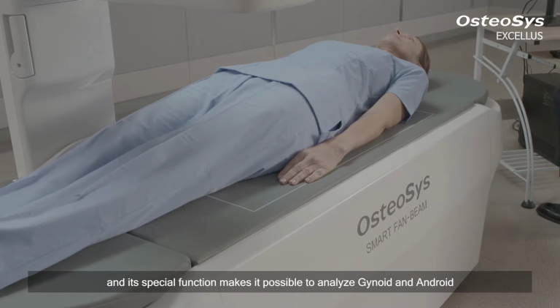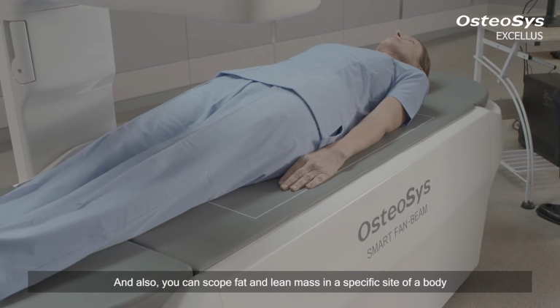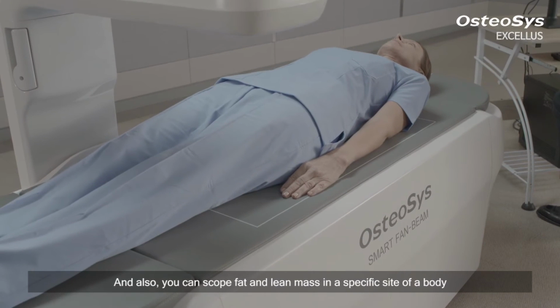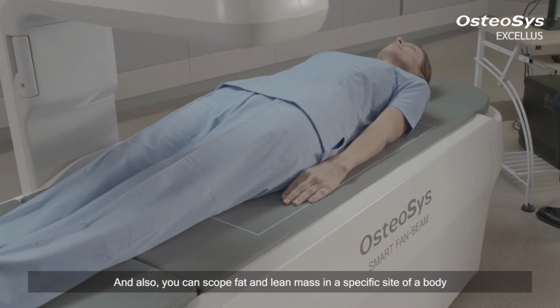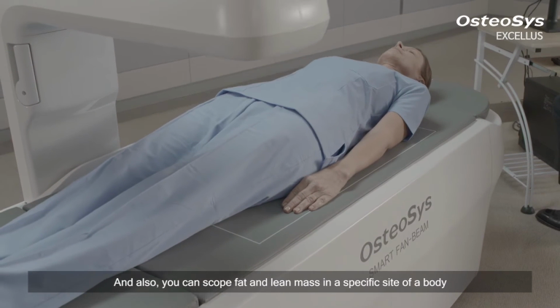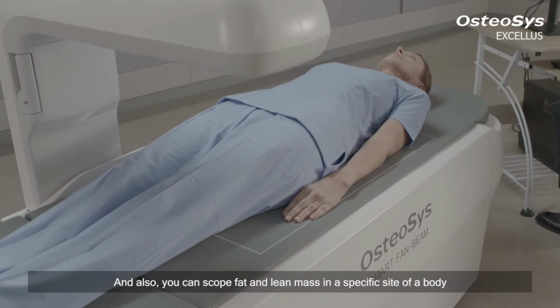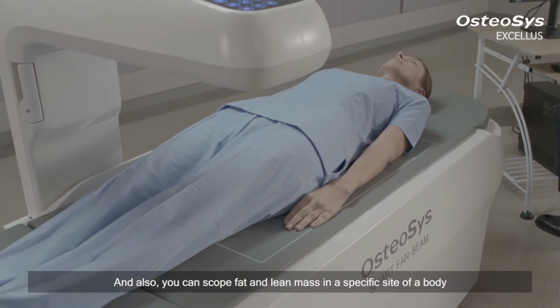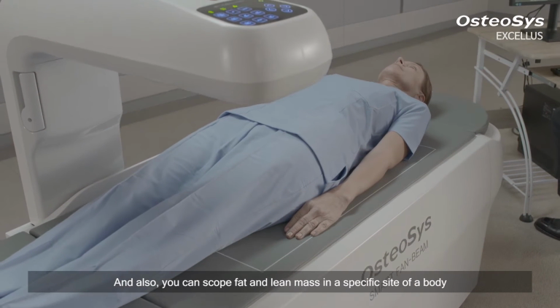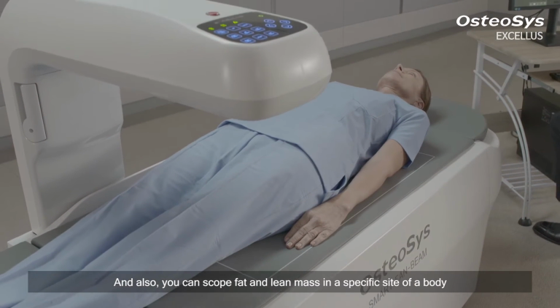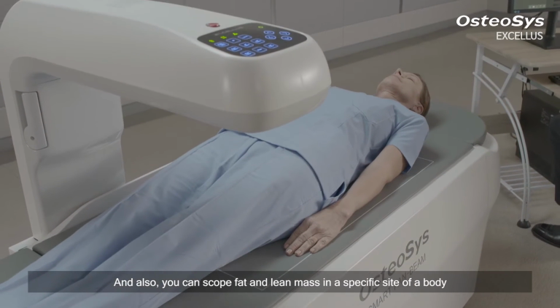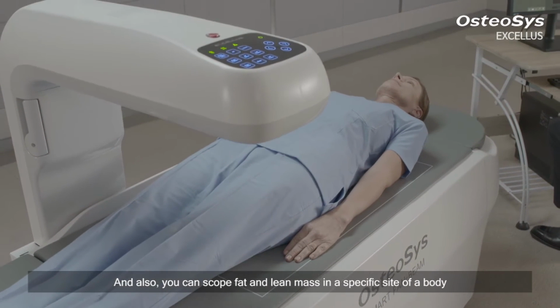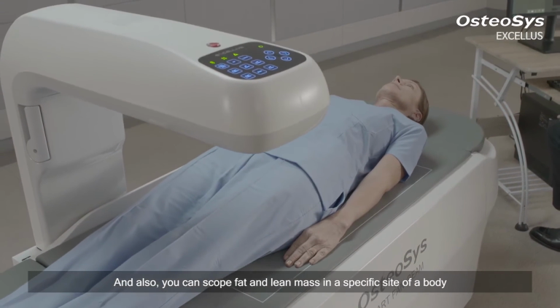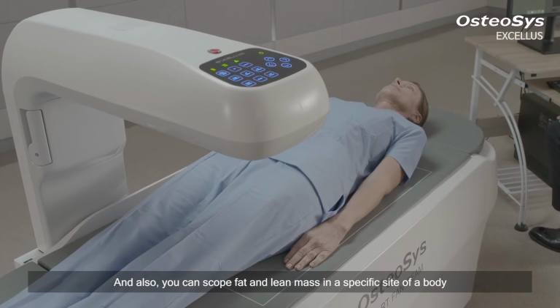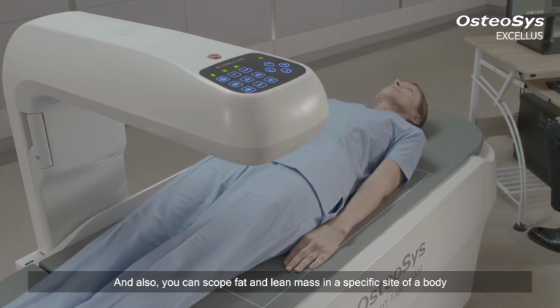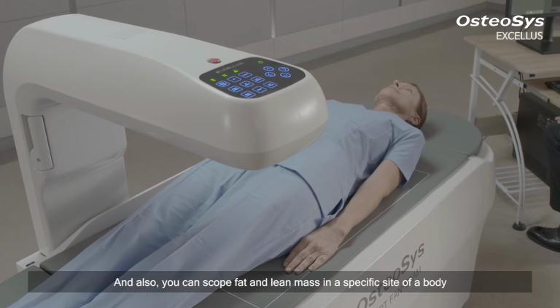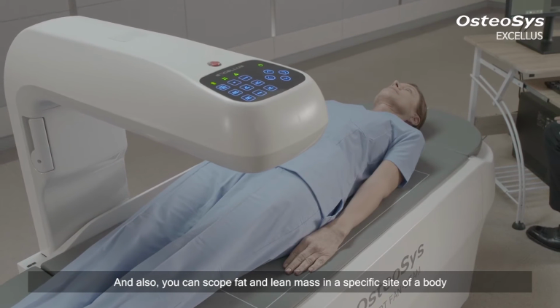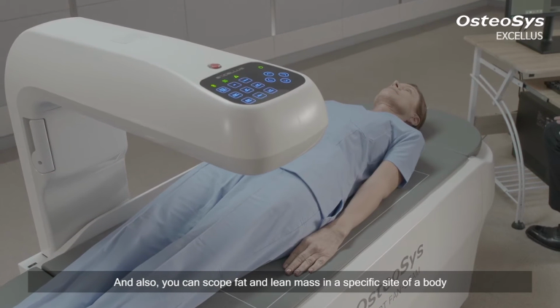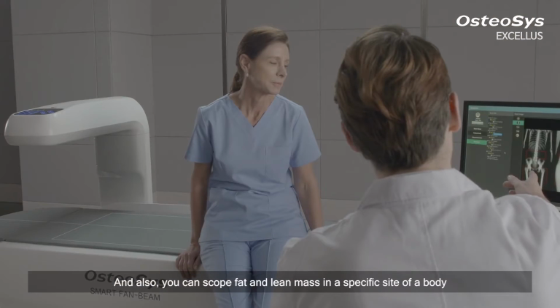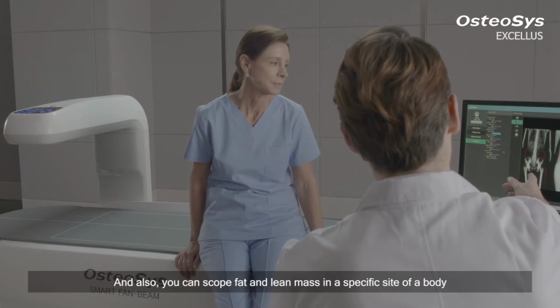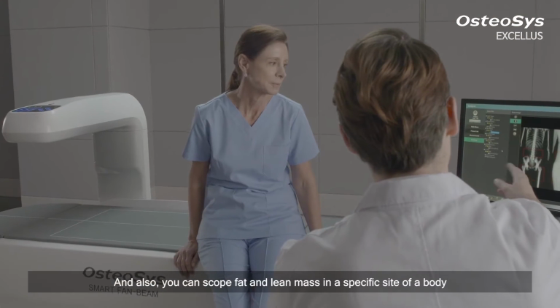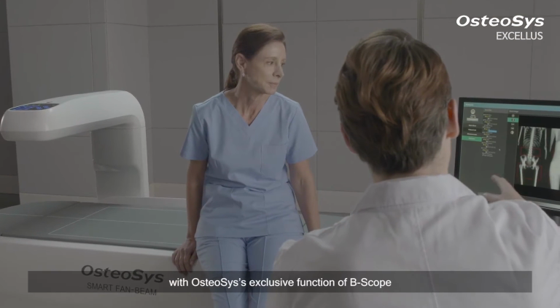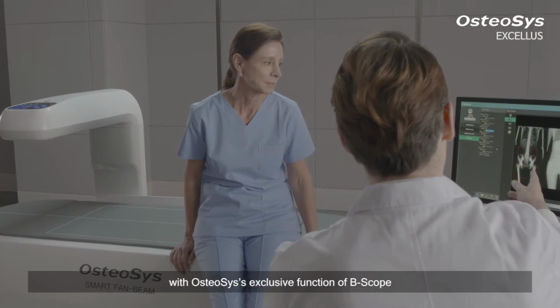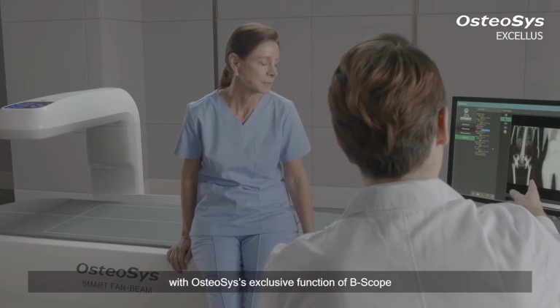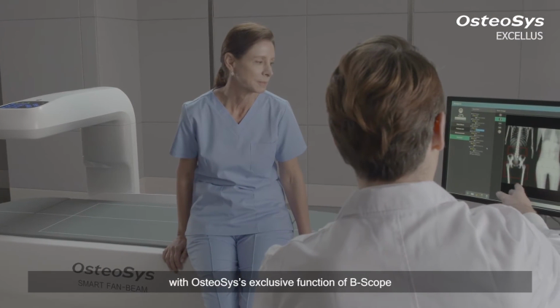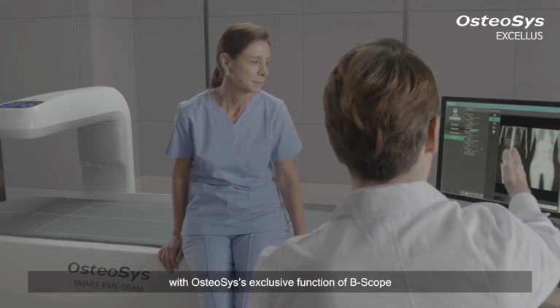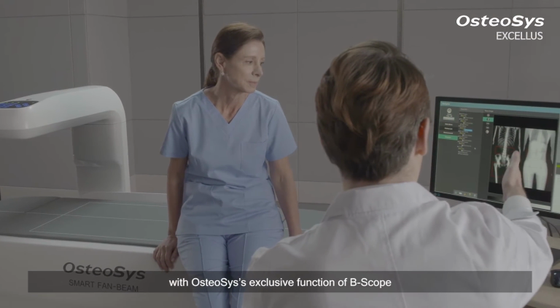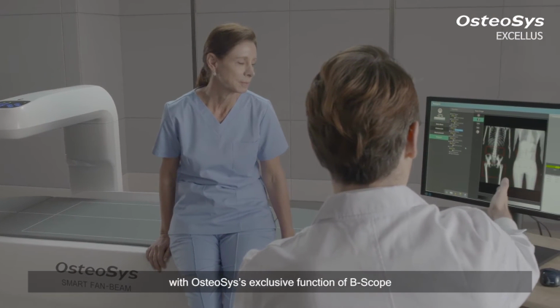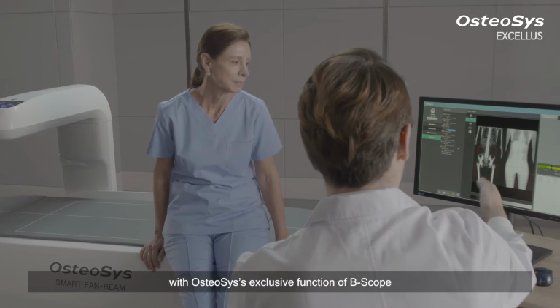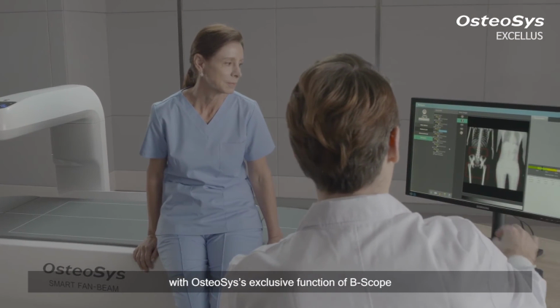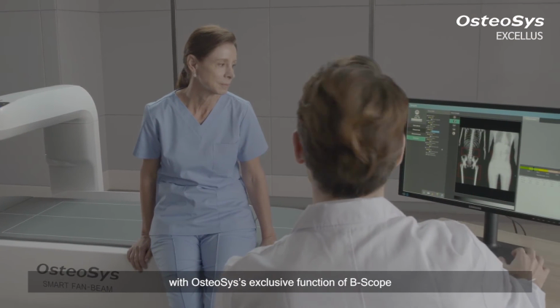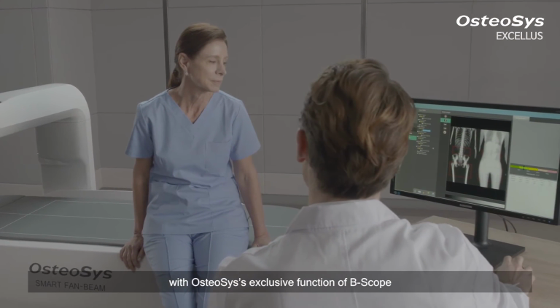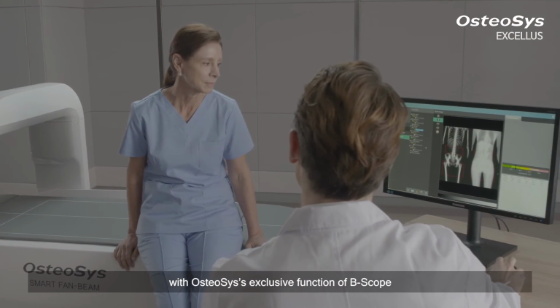You can also scope fat and lean mass in a specific site of a body with the osteosis-exclusive function of B-scope.